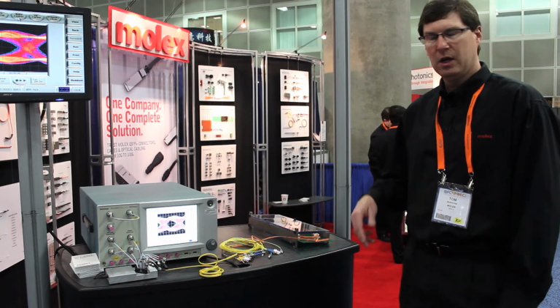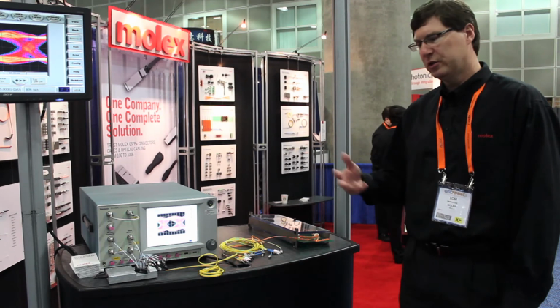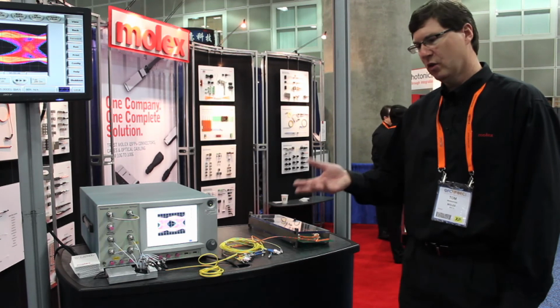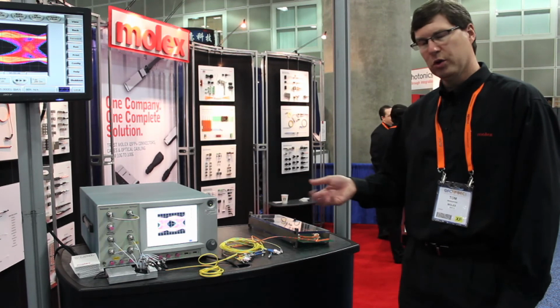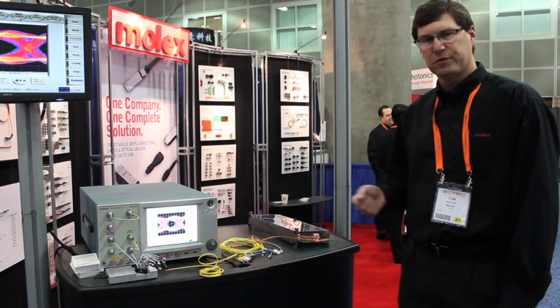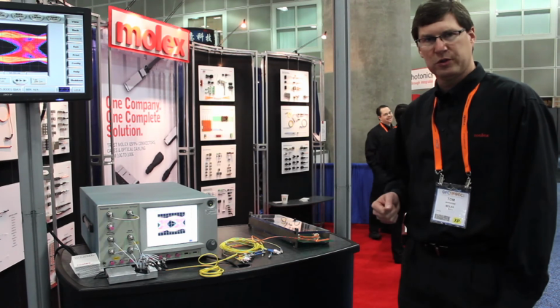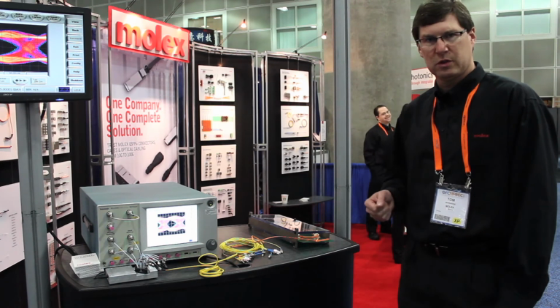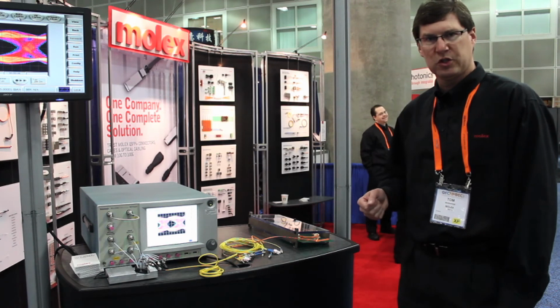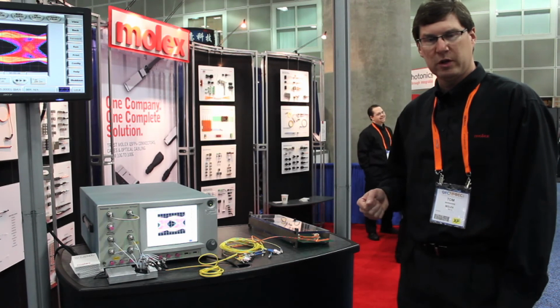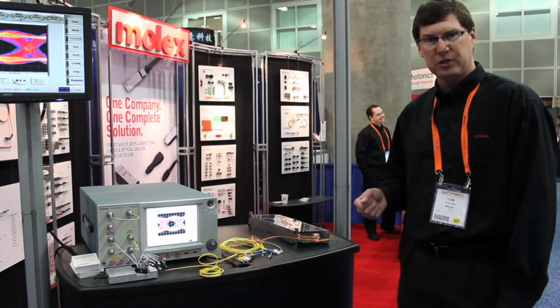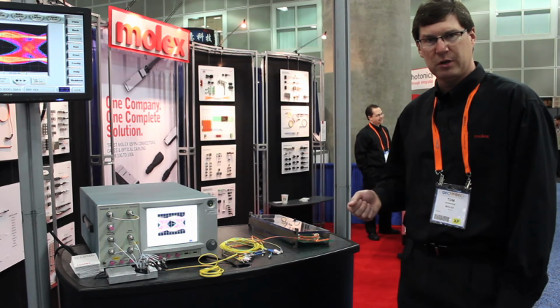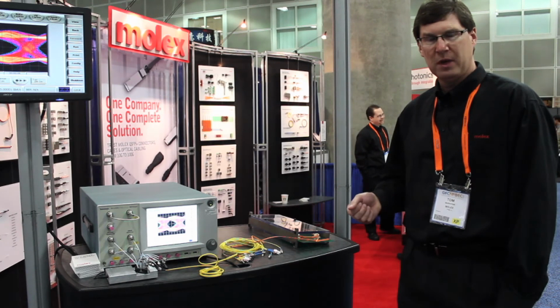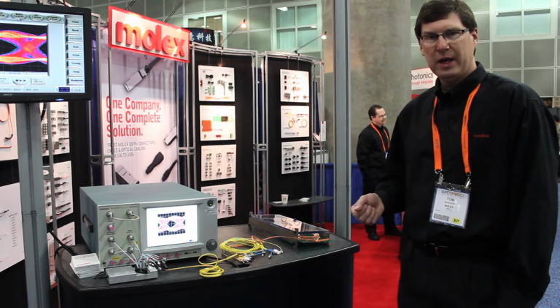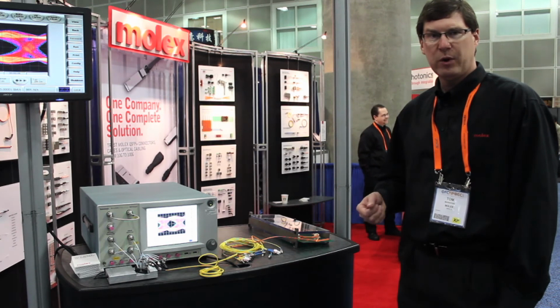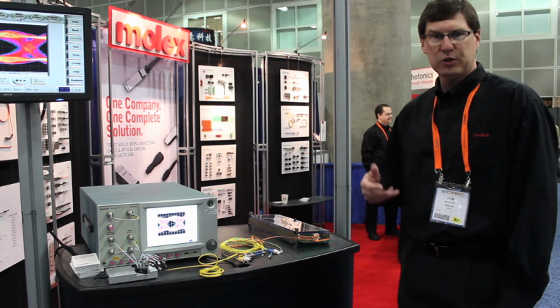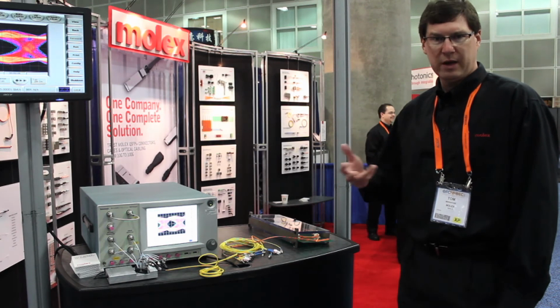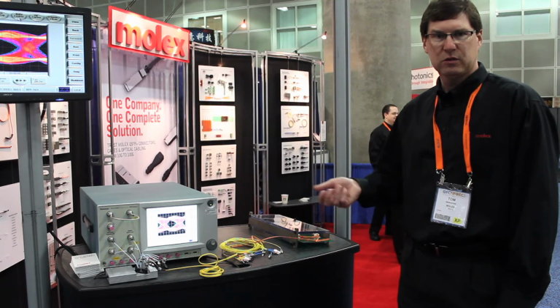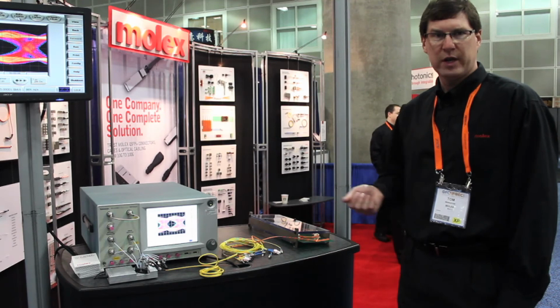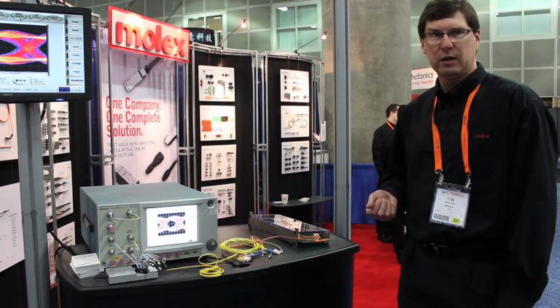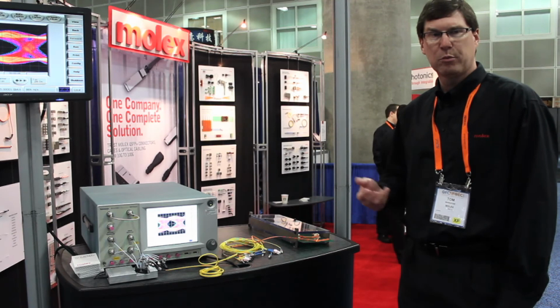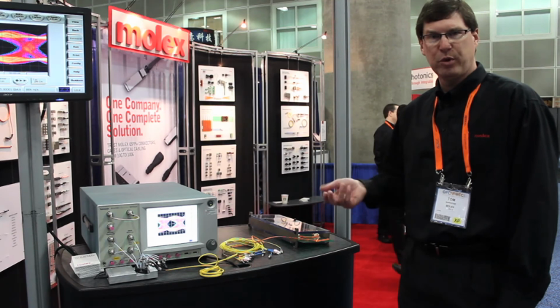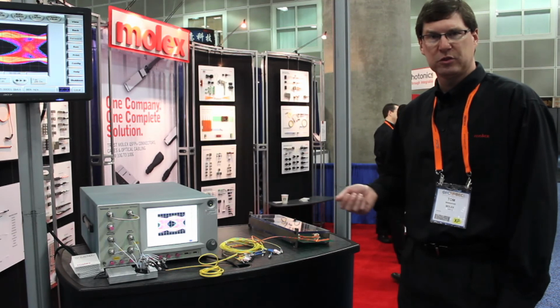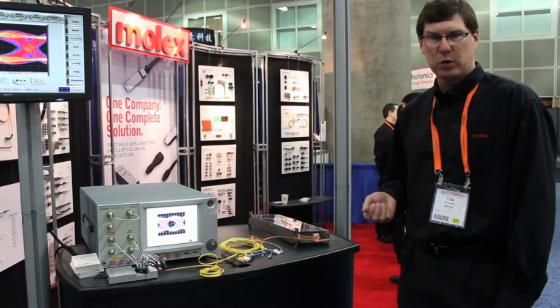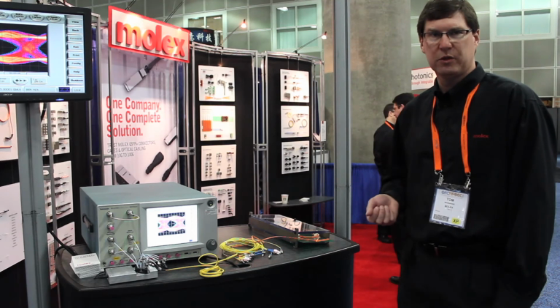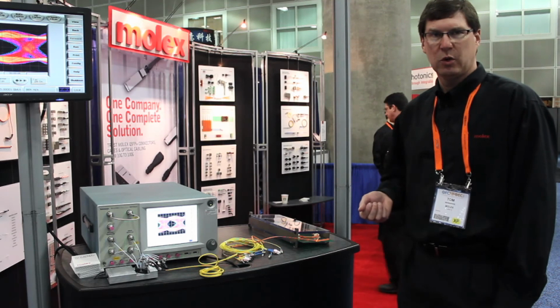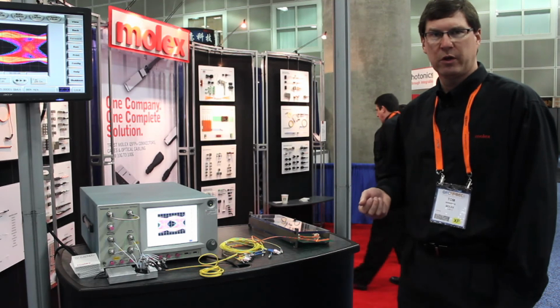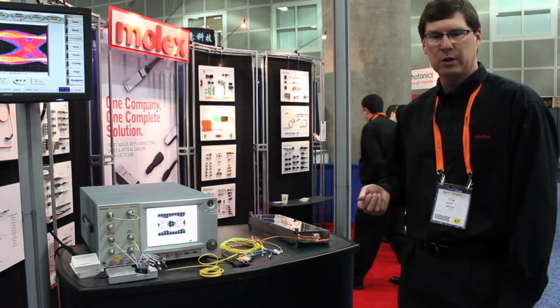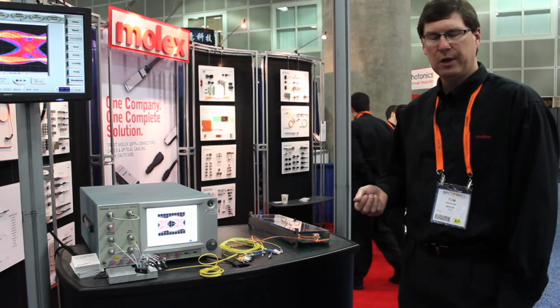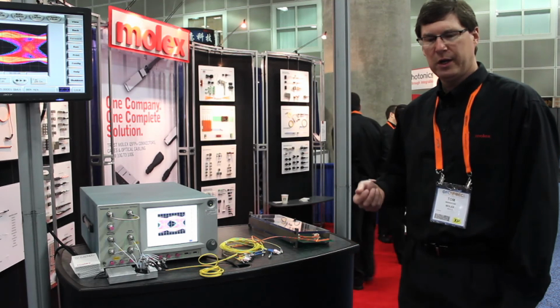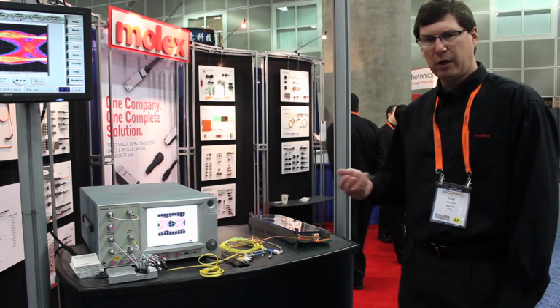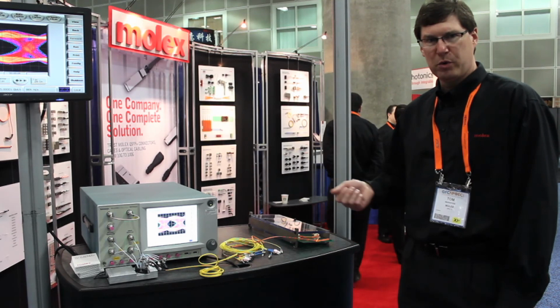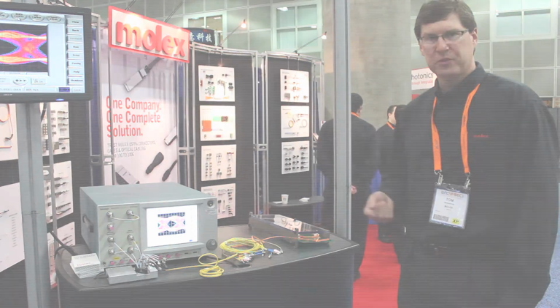This is the world's first showing of this chip, and we also have this located at a number of places throughout the show at other booths.